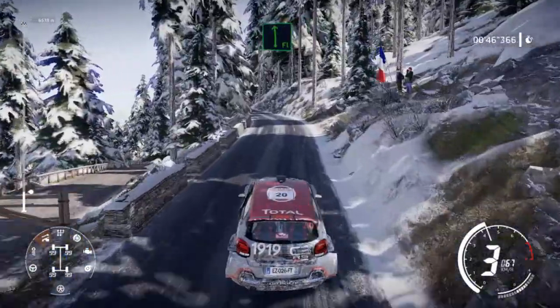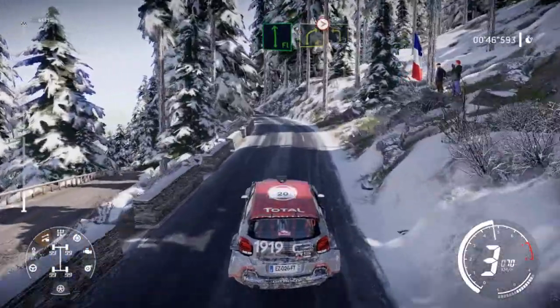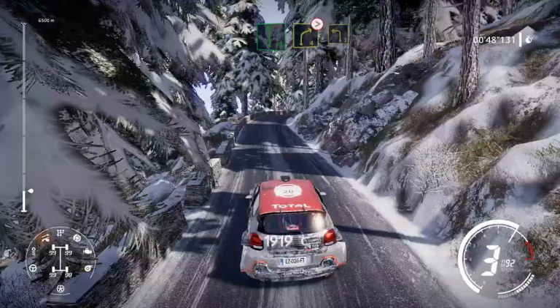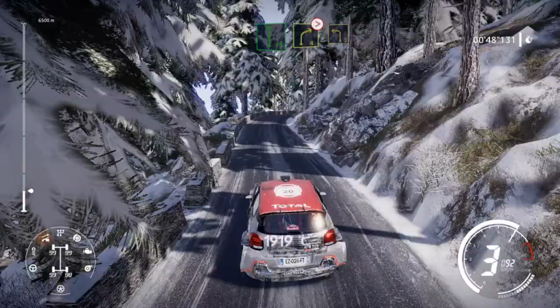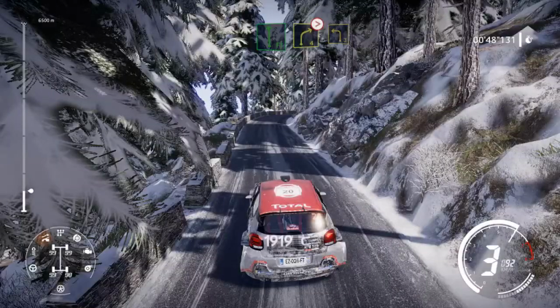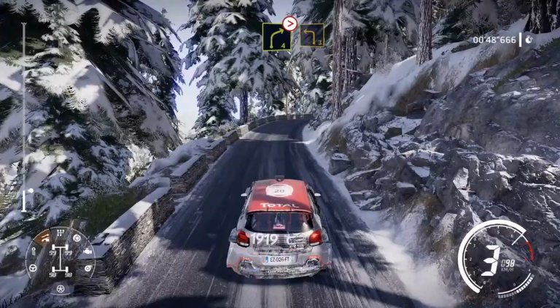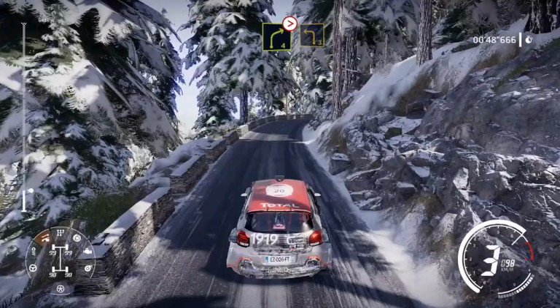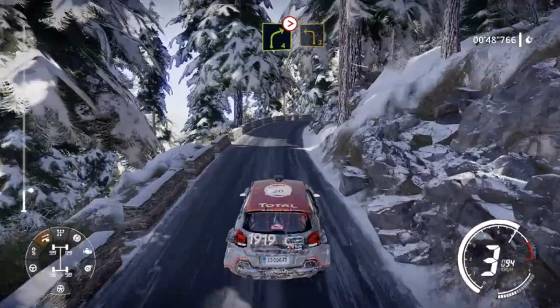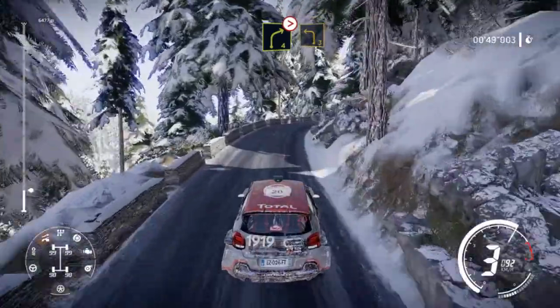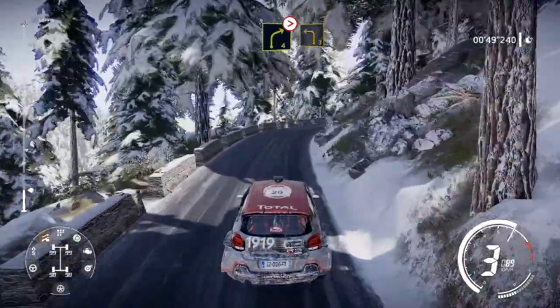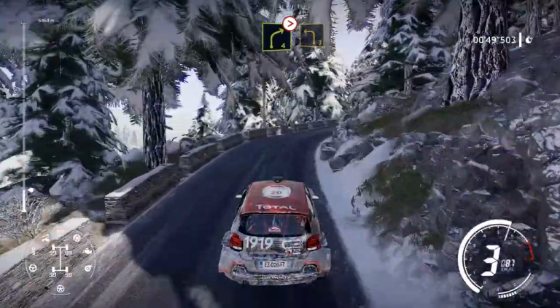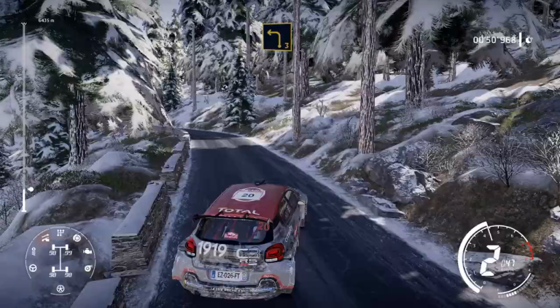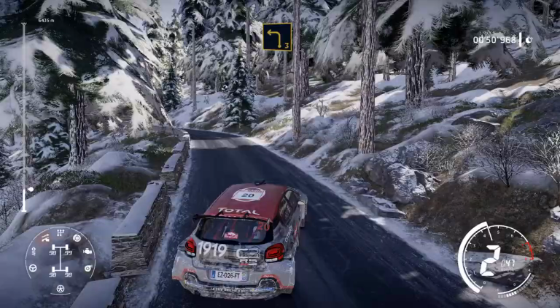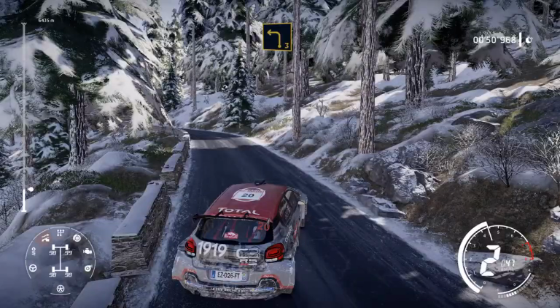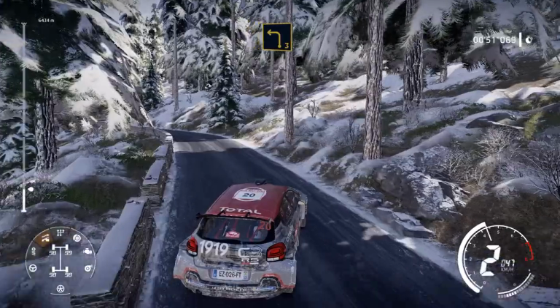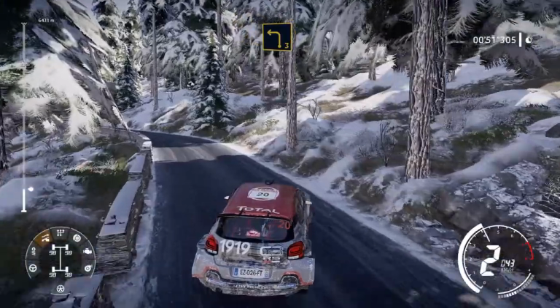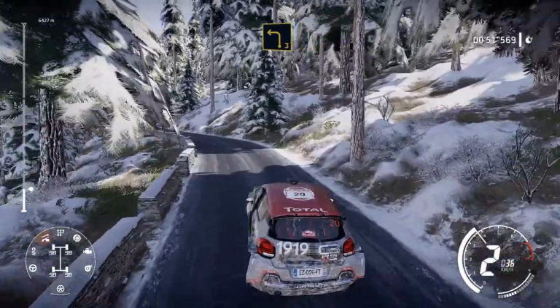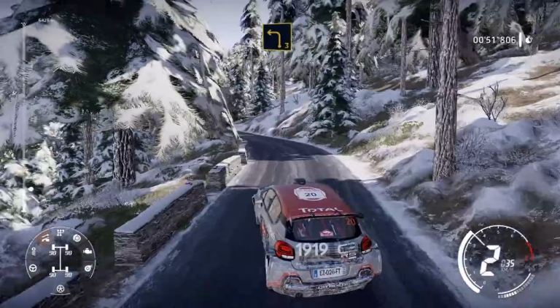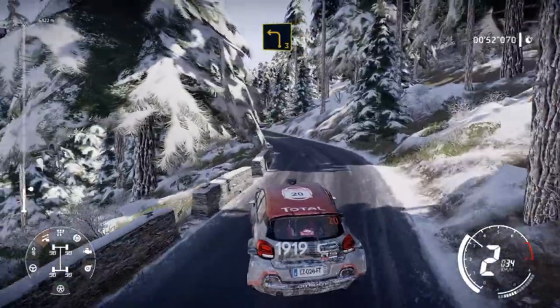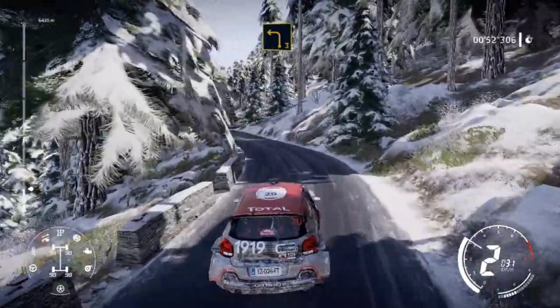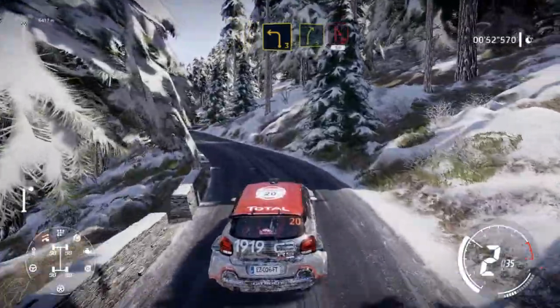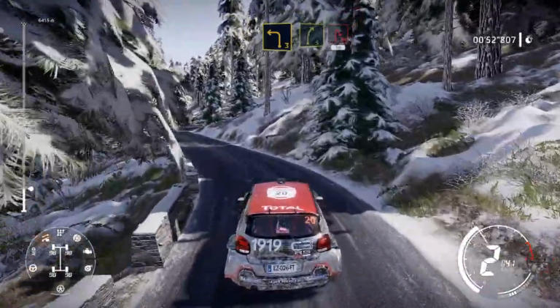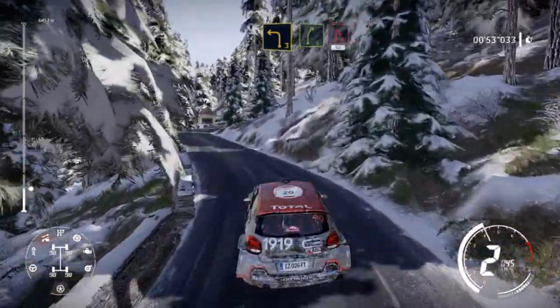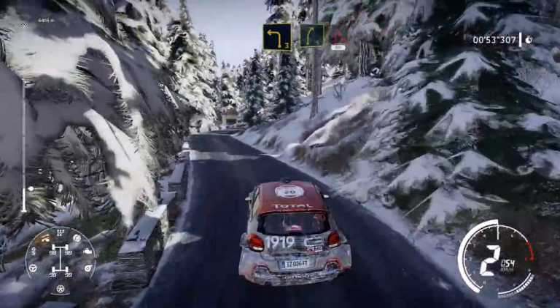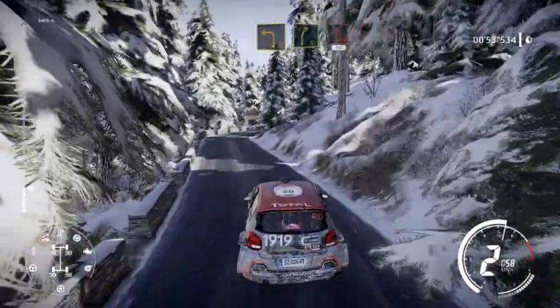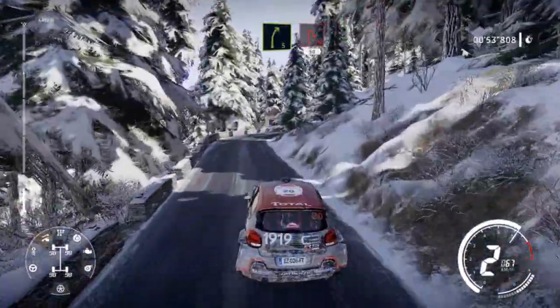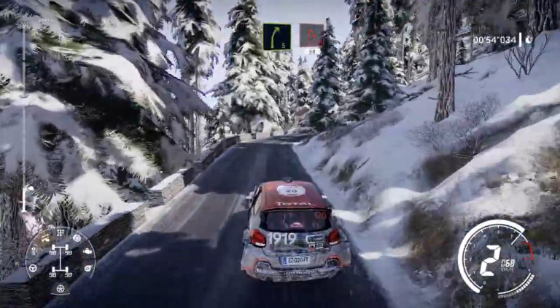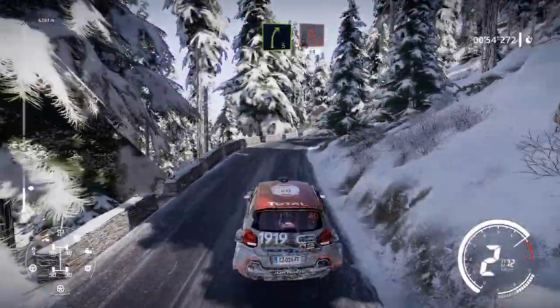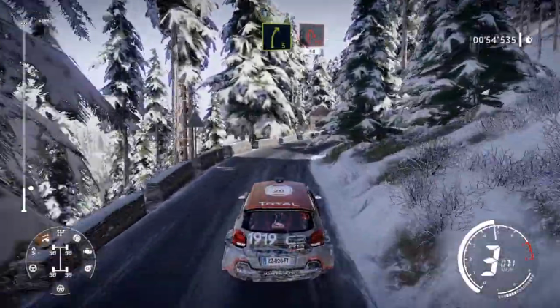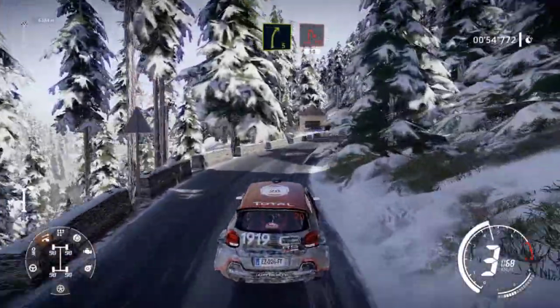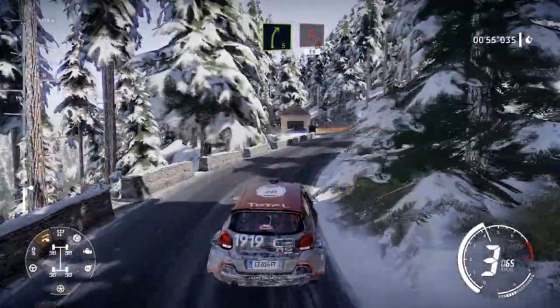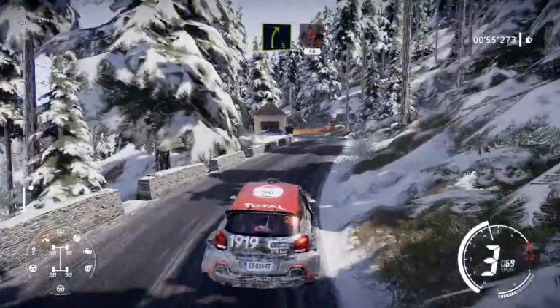And right 4, left 3, short. Into right 5, short, 20. Caution, hairpin right, 50.